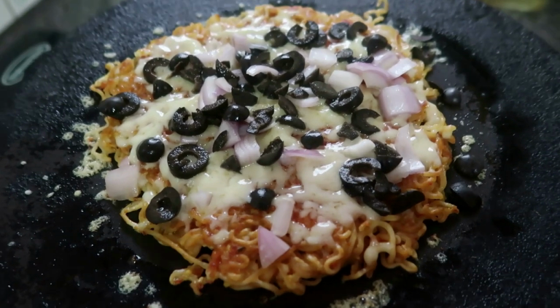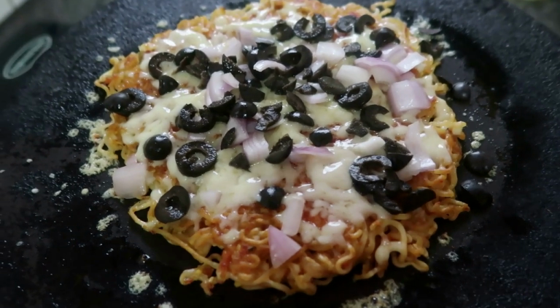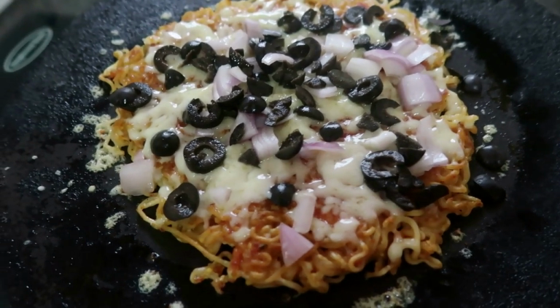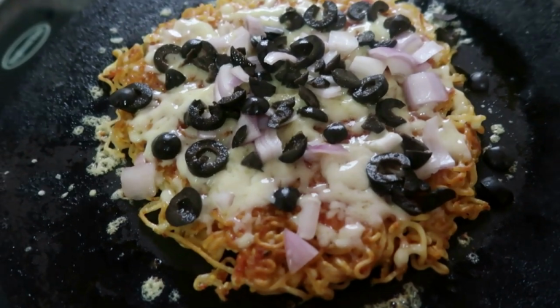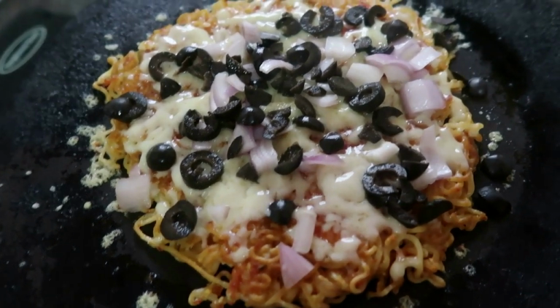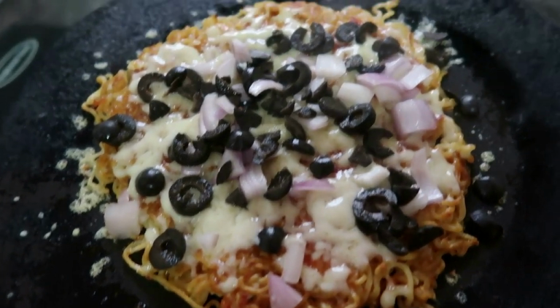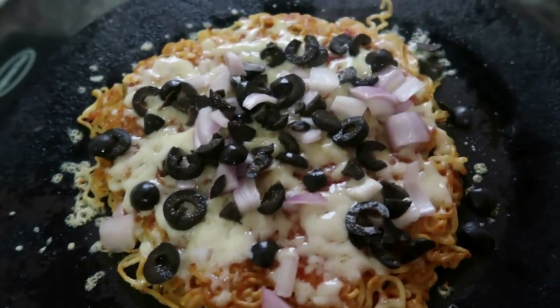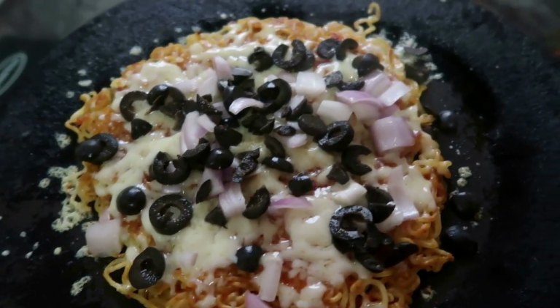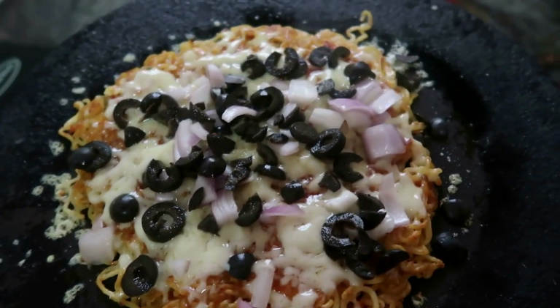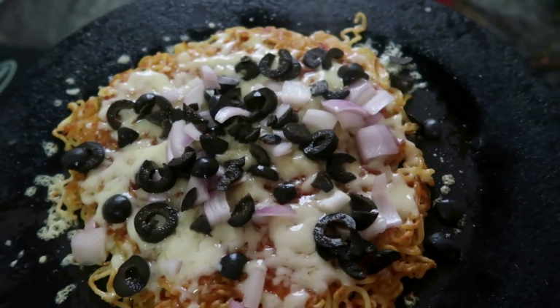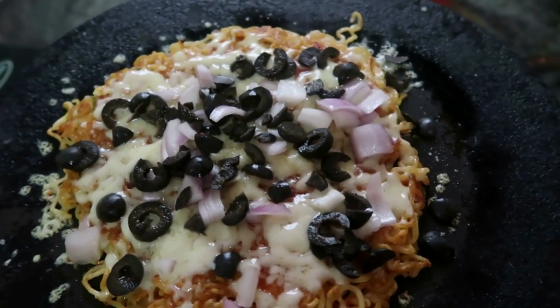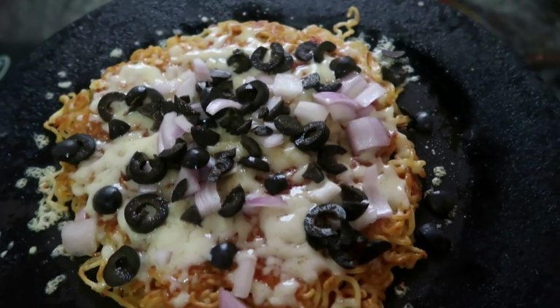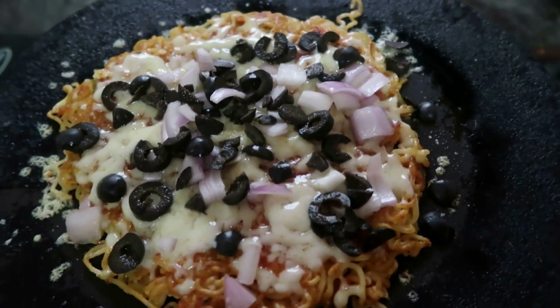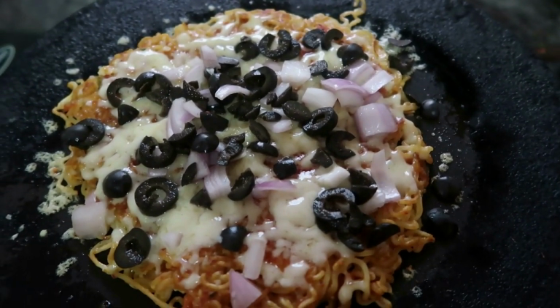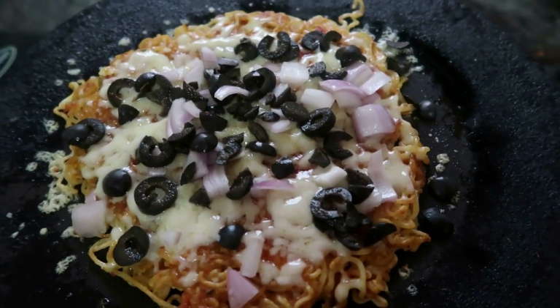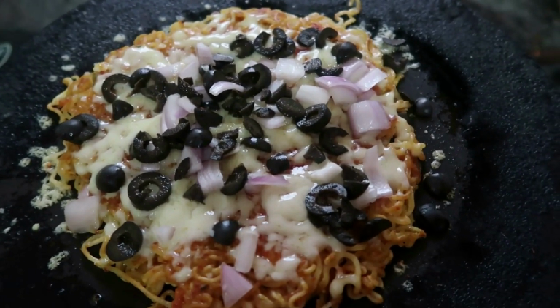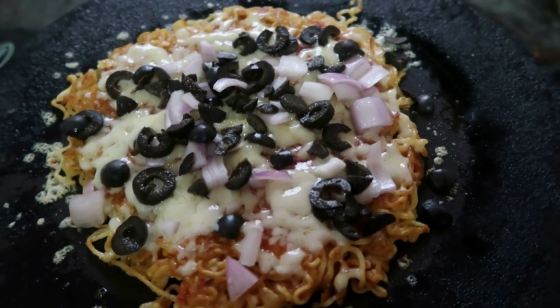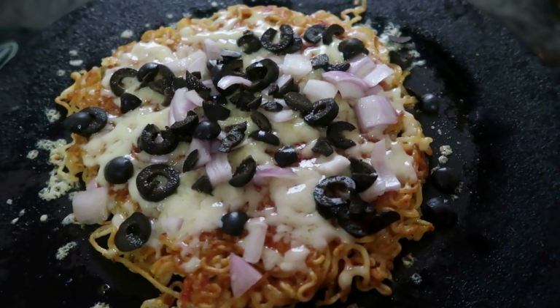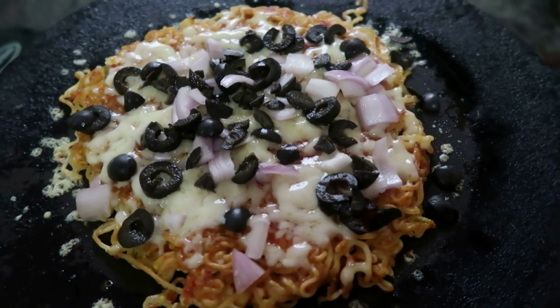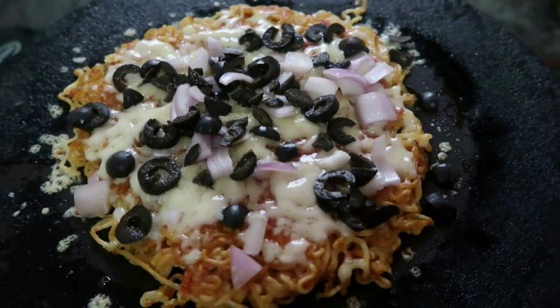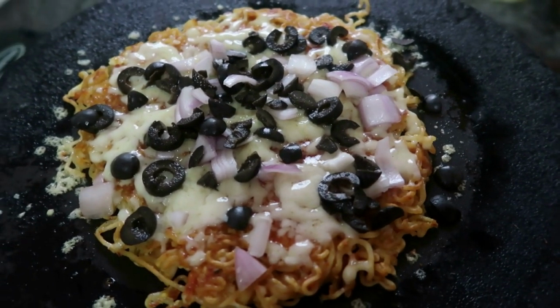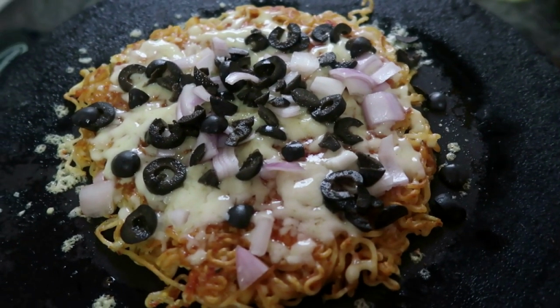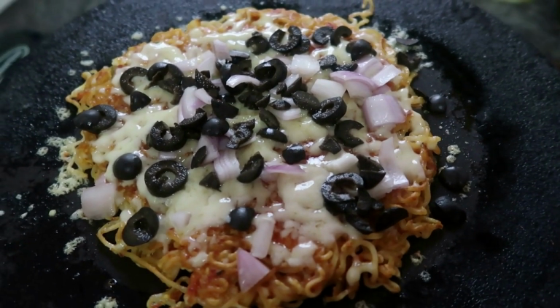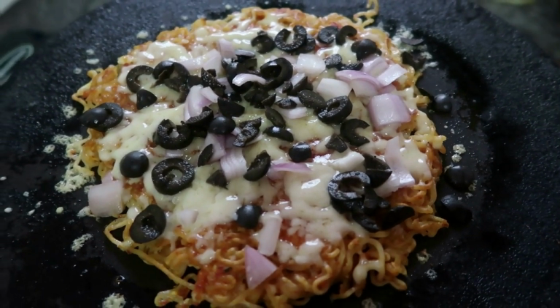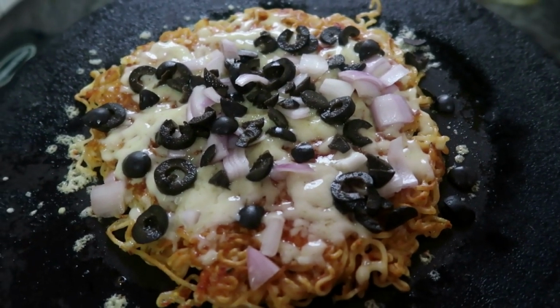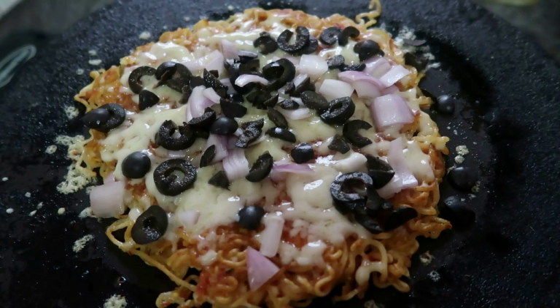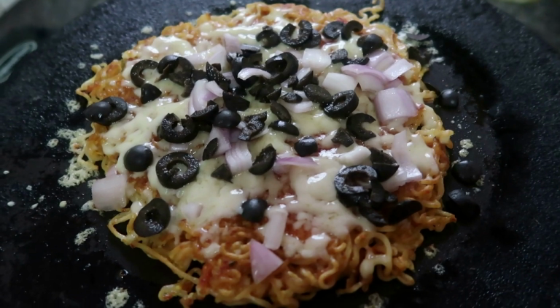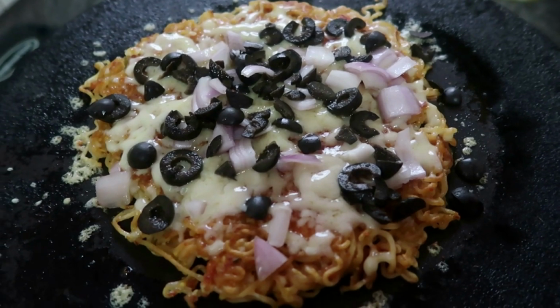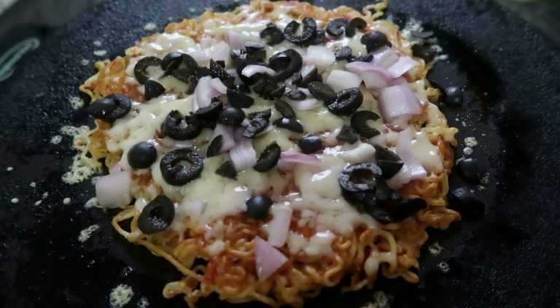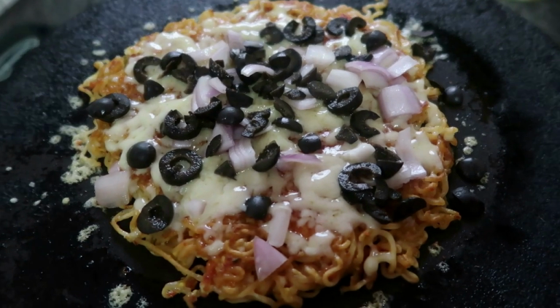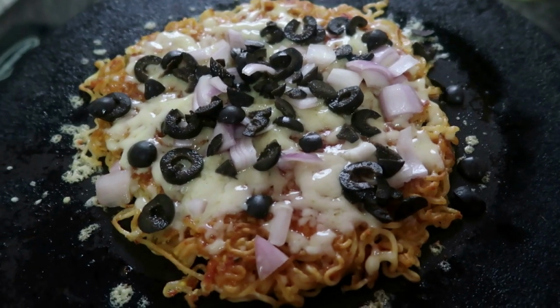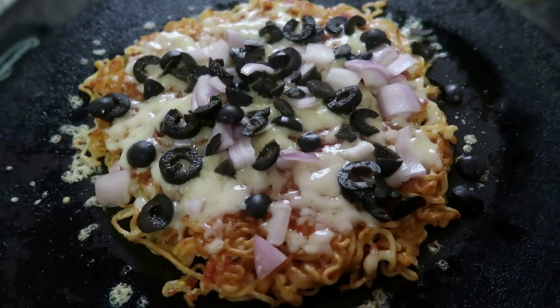It will be melted and set. It will be a good meal. This is our serving plate.